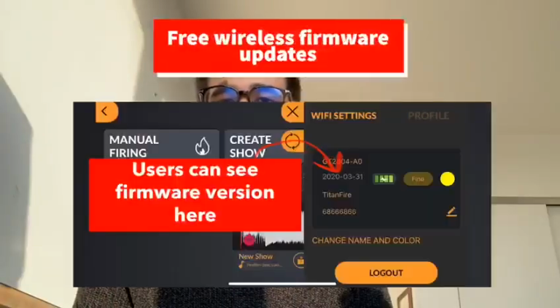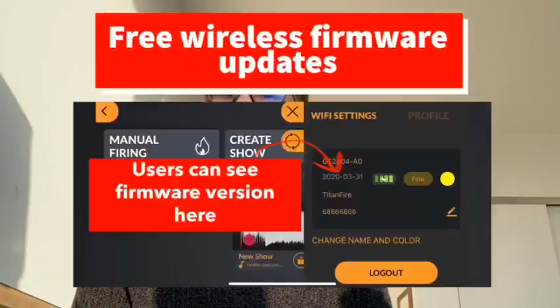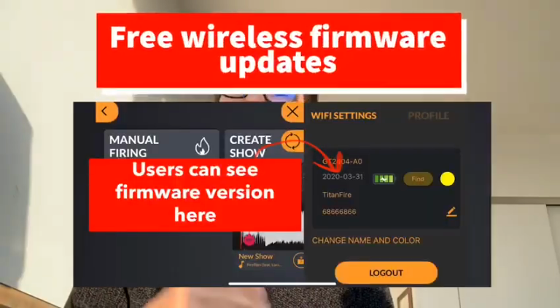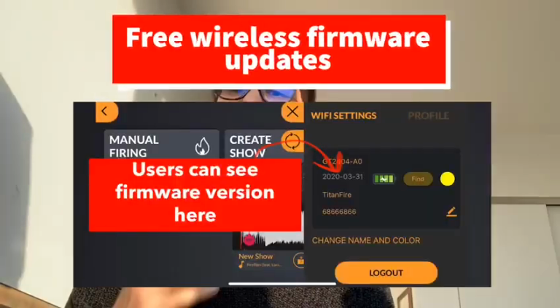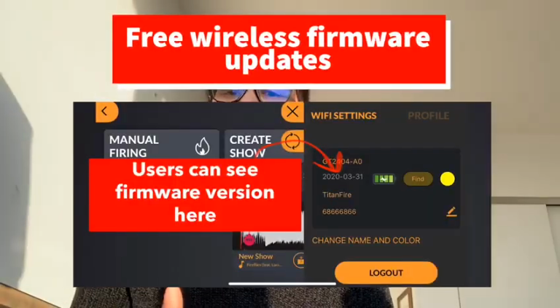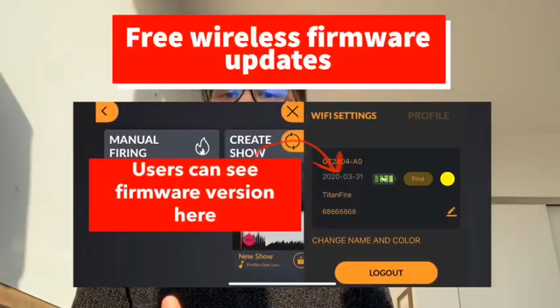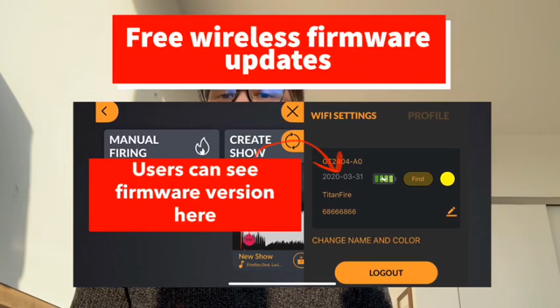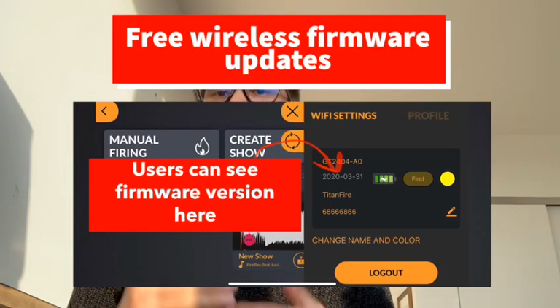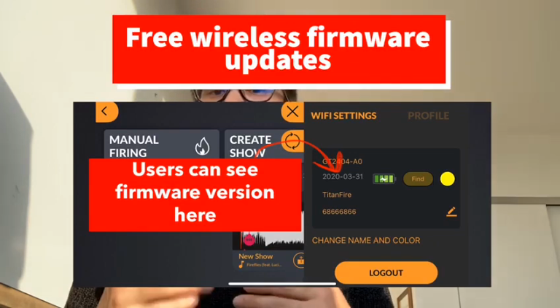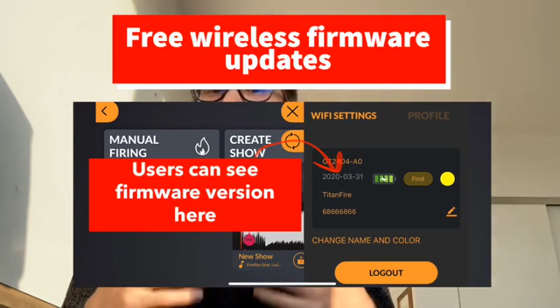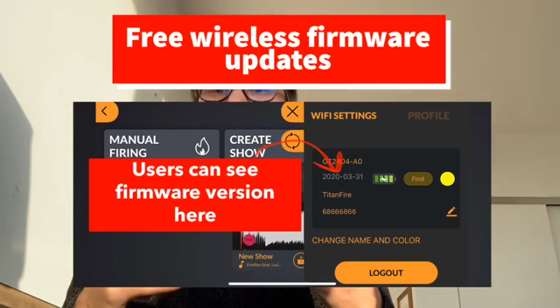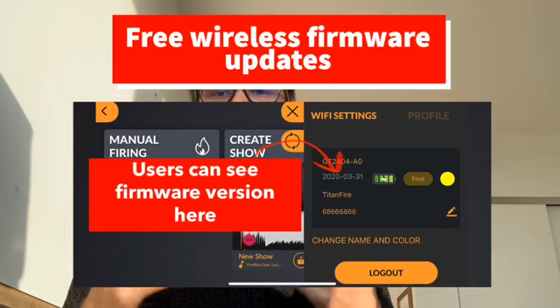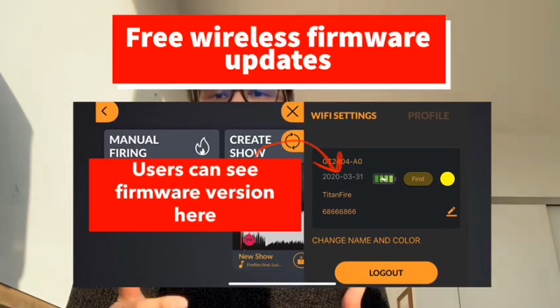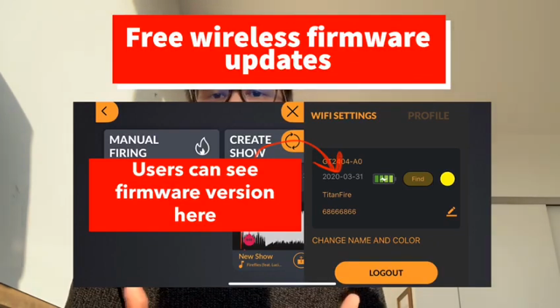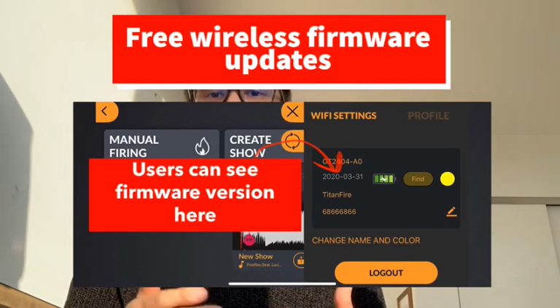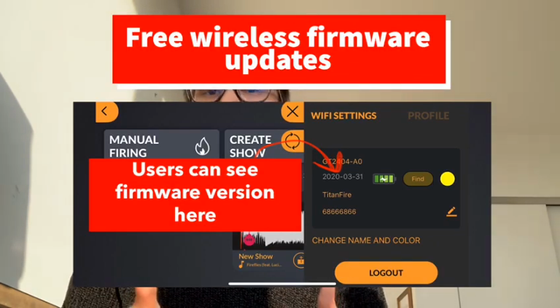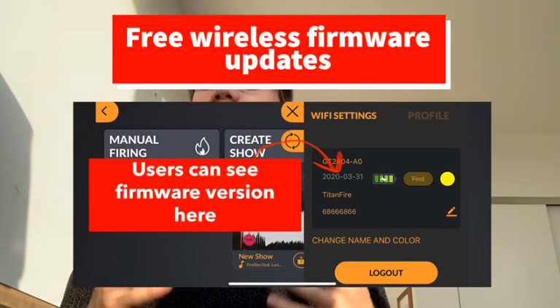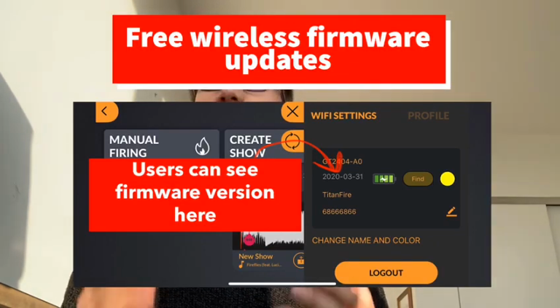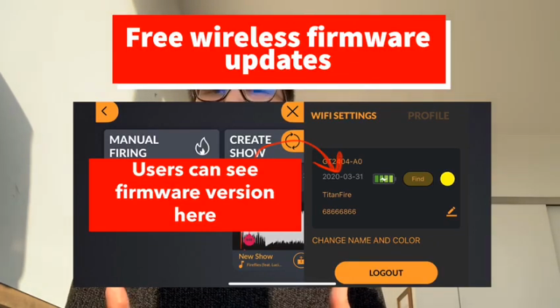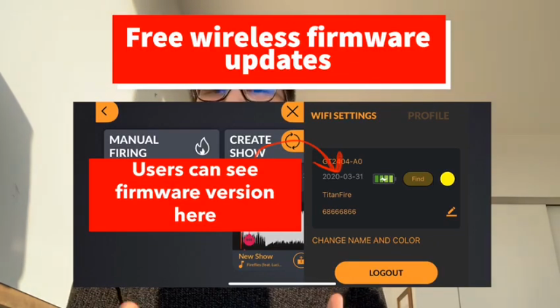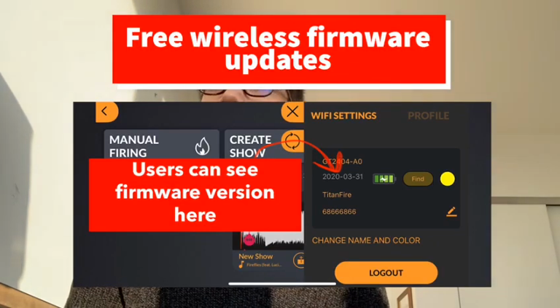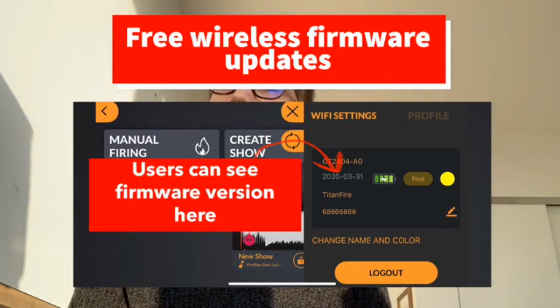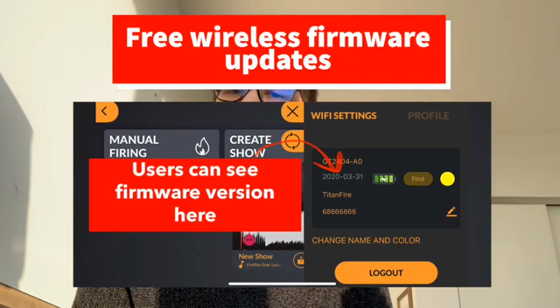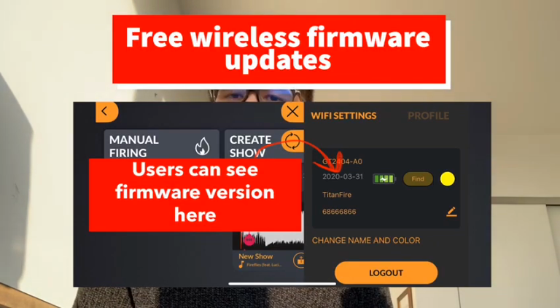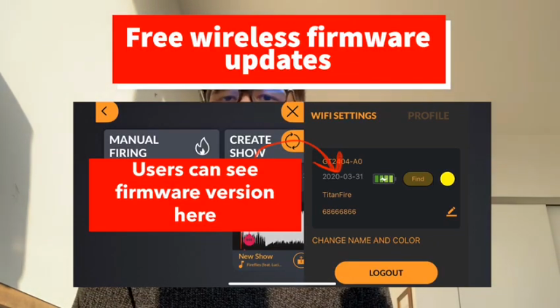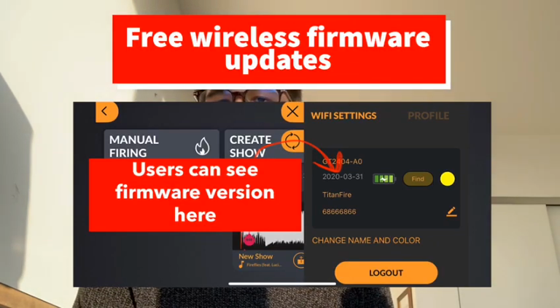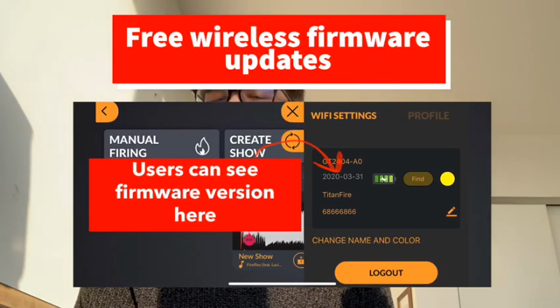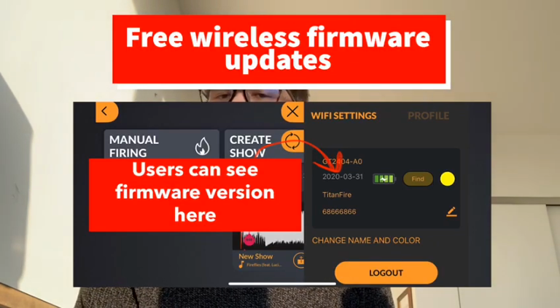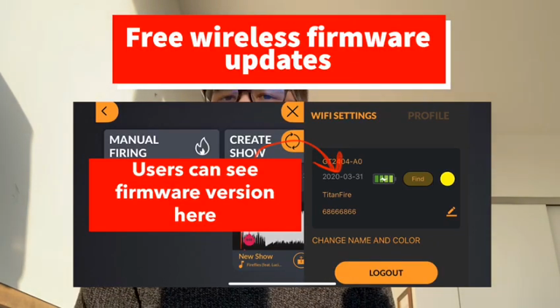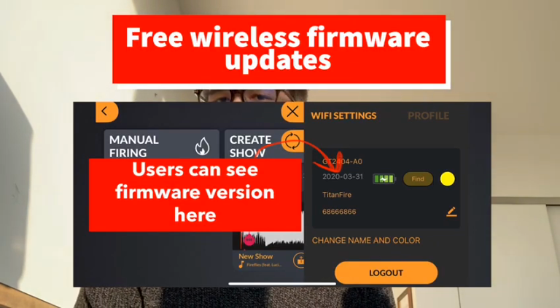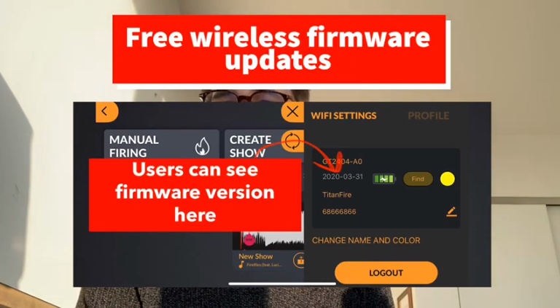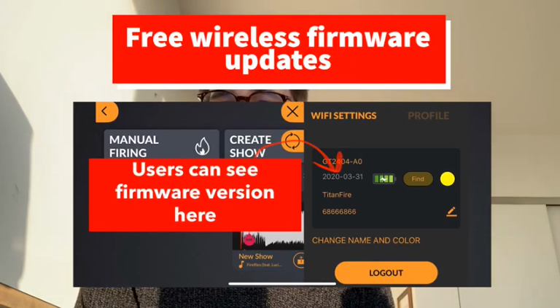Our systems are now updatable using our free wireless firmware update mechanism.